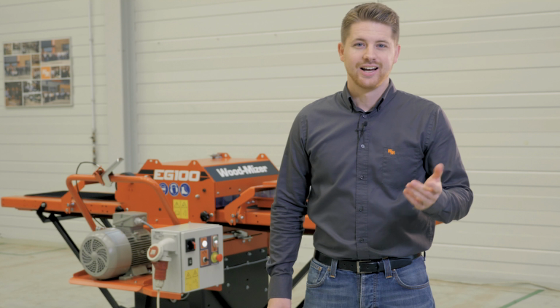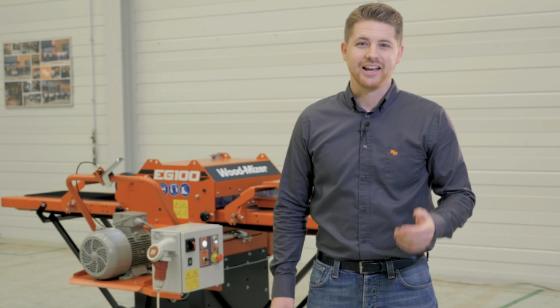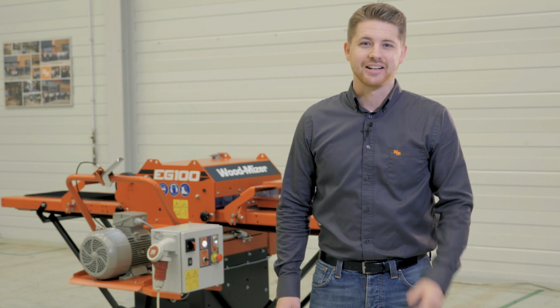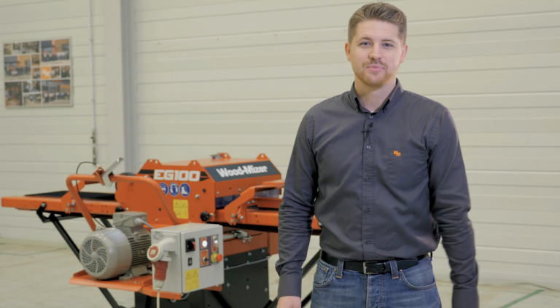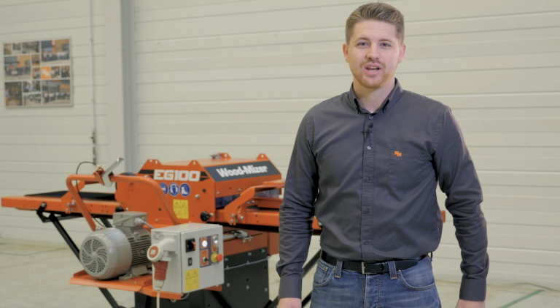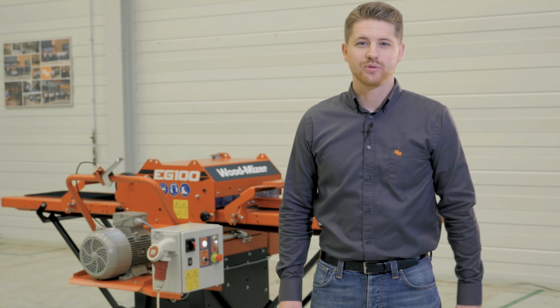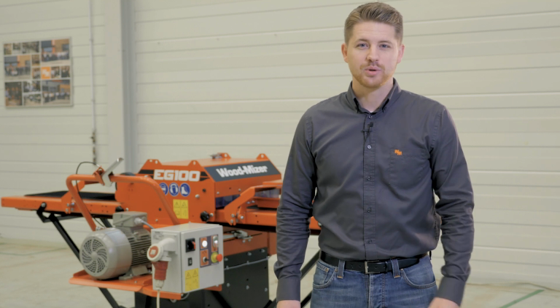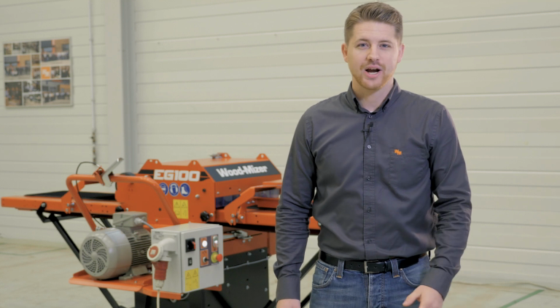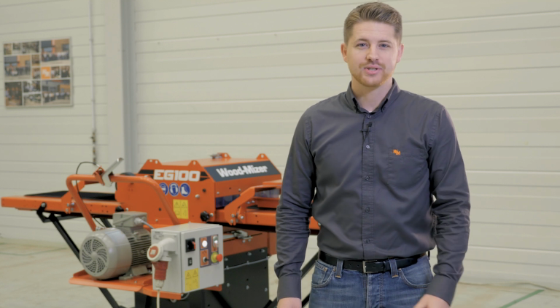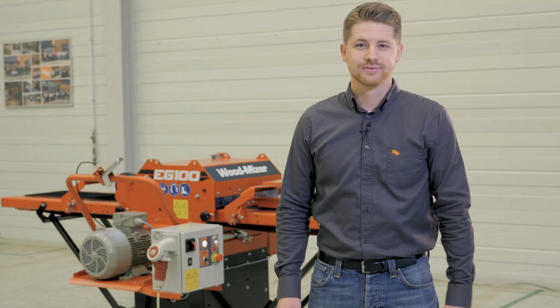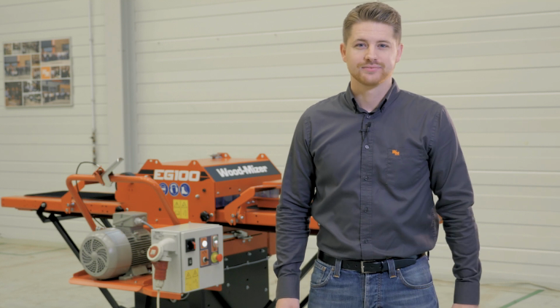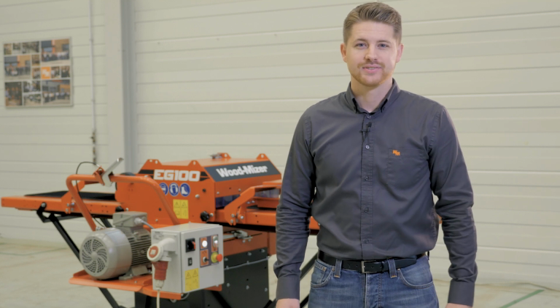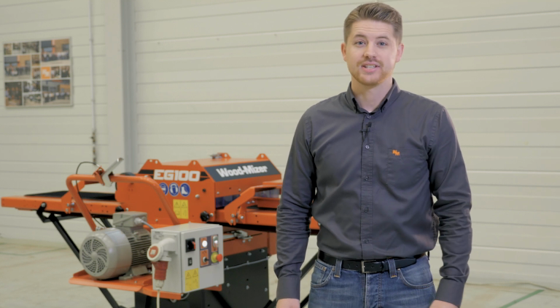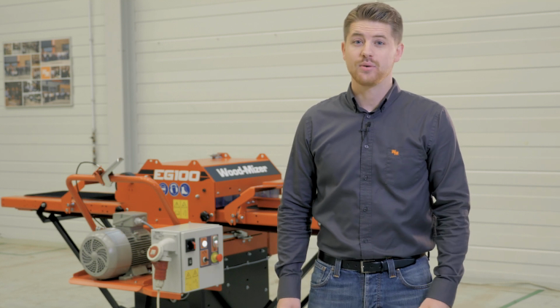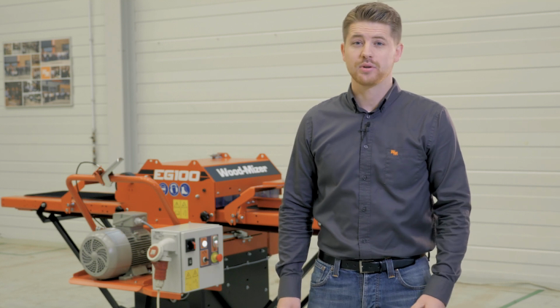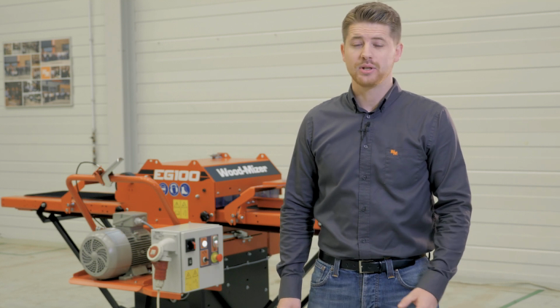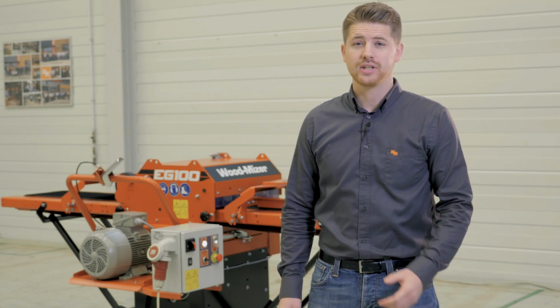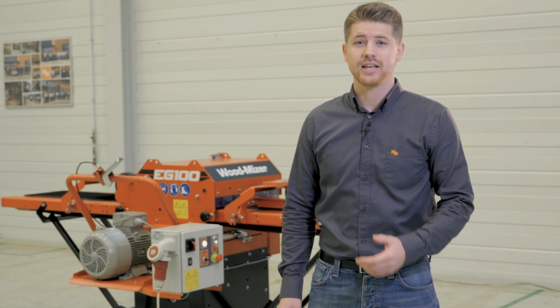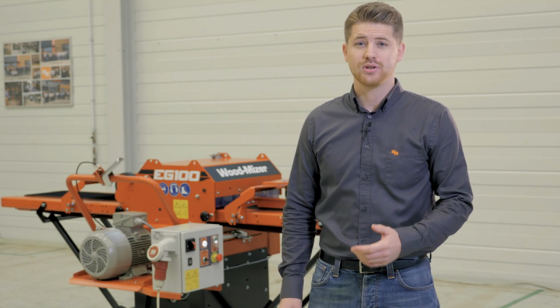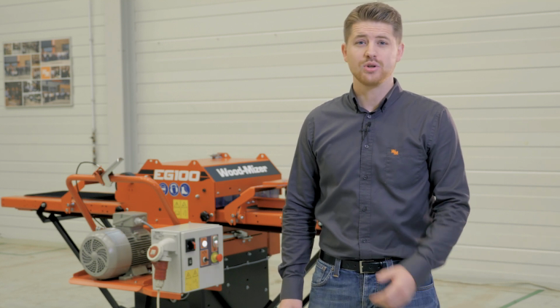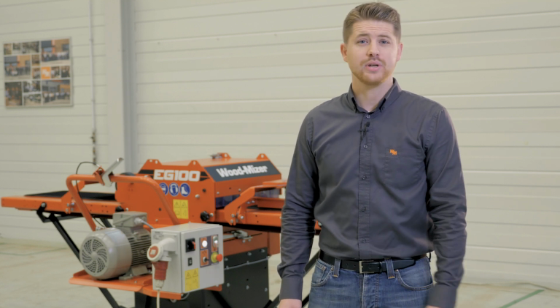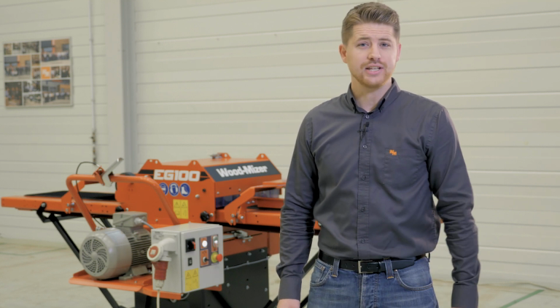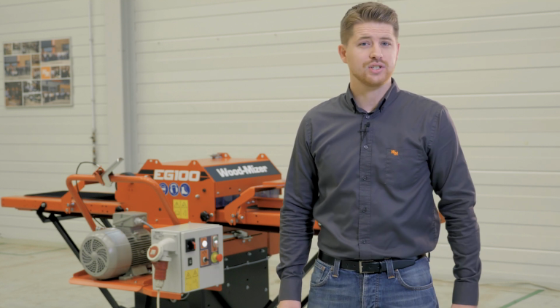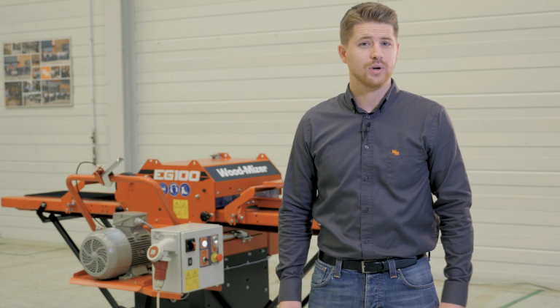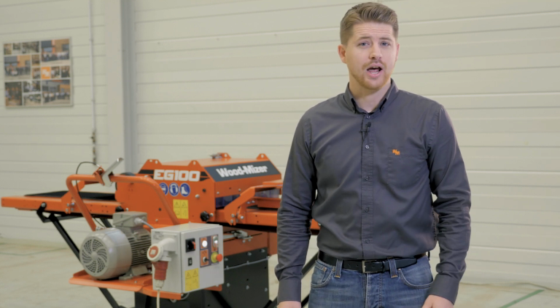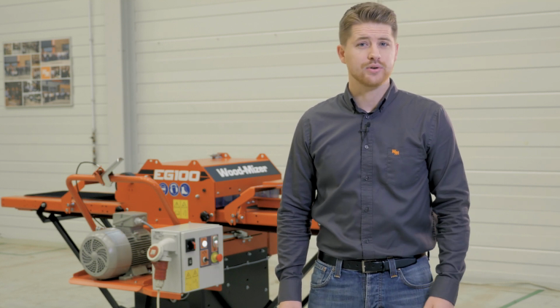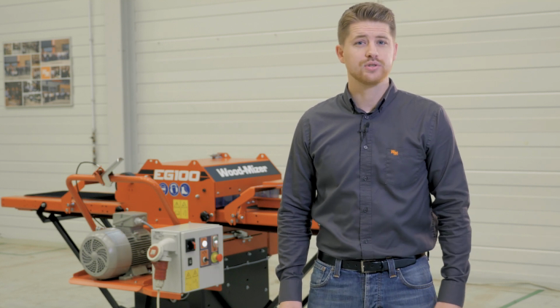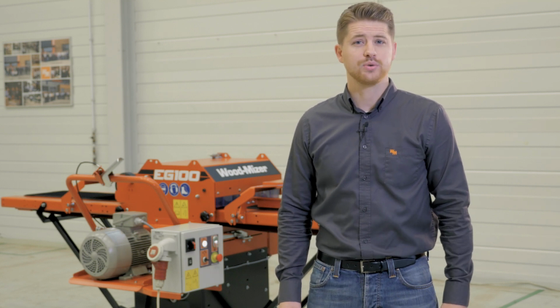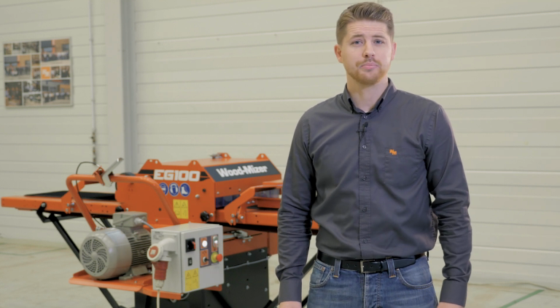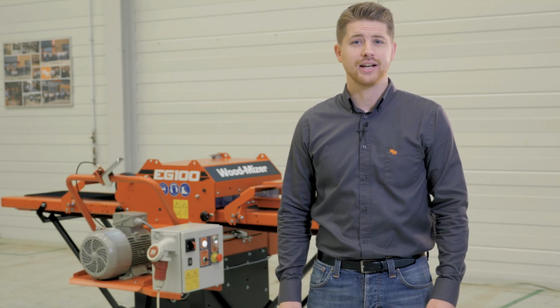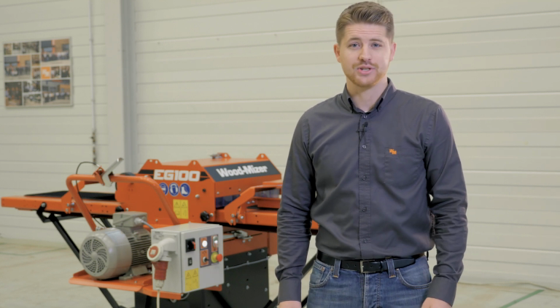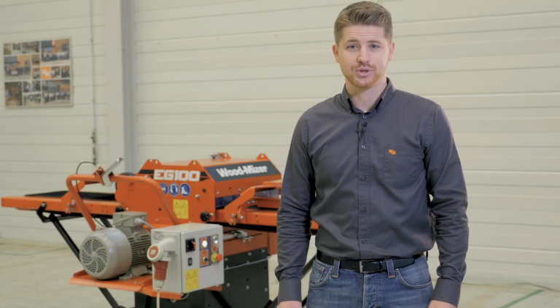Hi, I'm Jake from Wood-Mizer. Today we're going to be looking at the new EG-100 Twin Blade Edger.